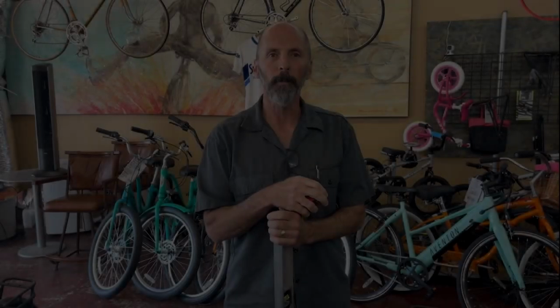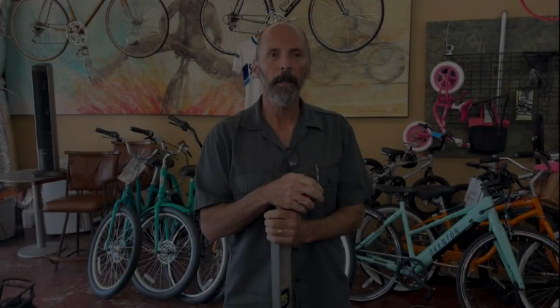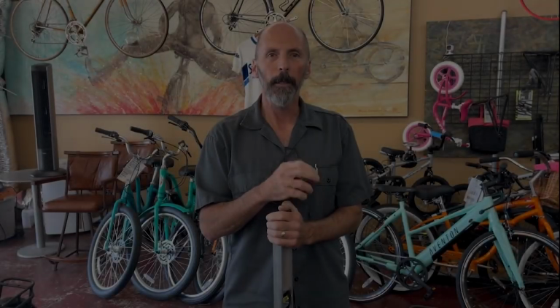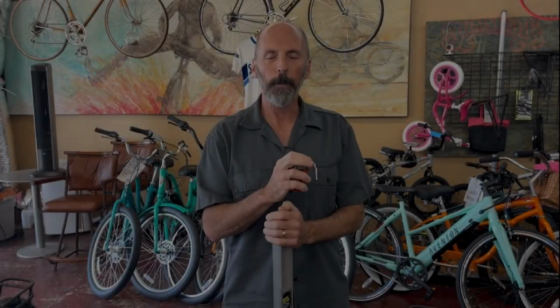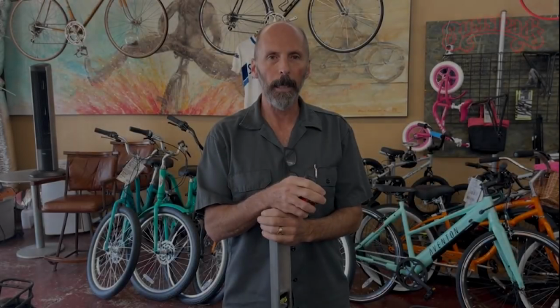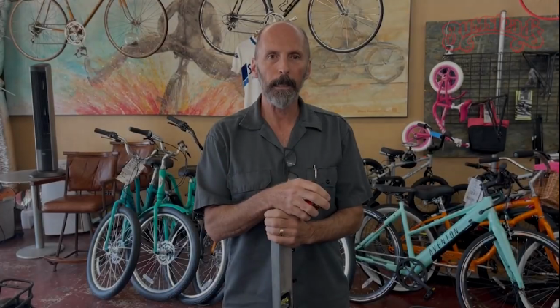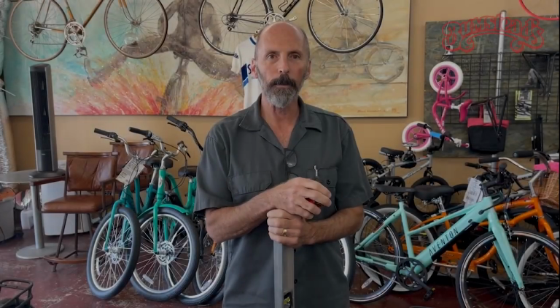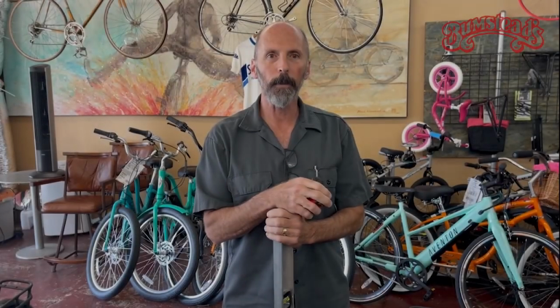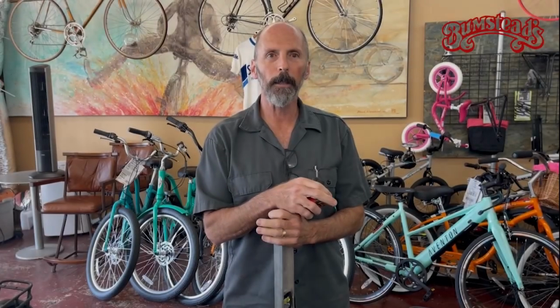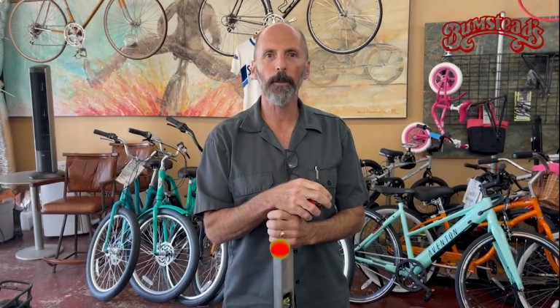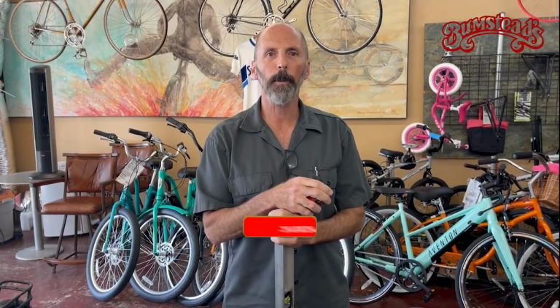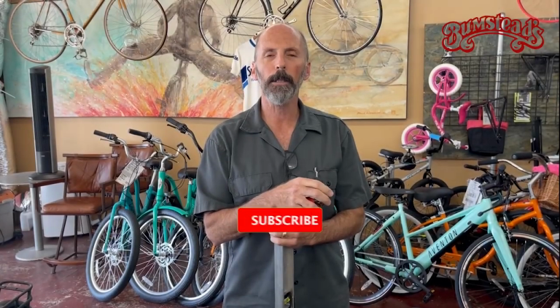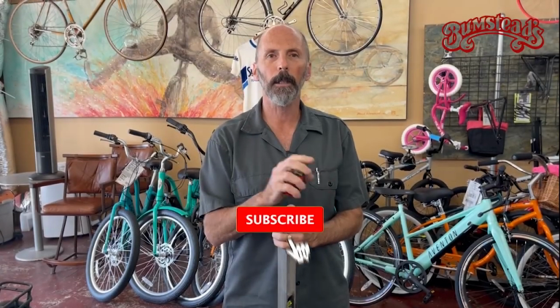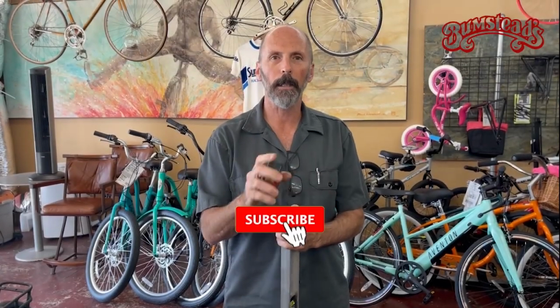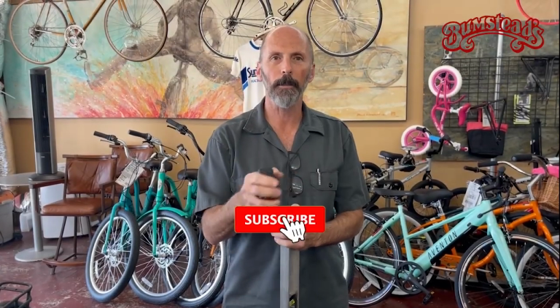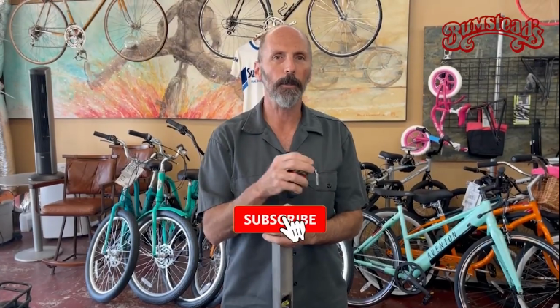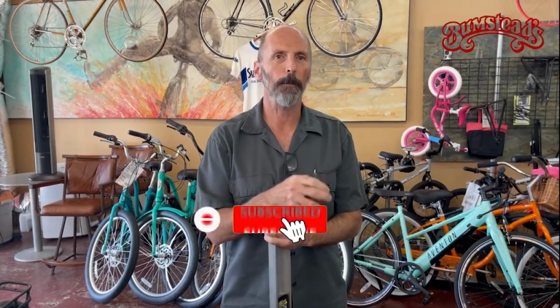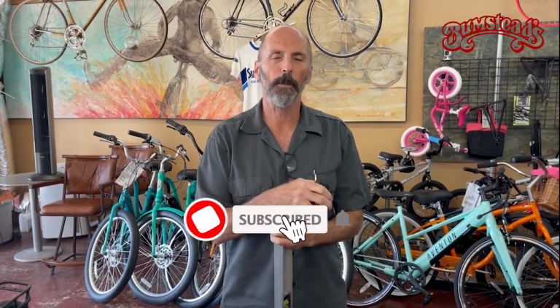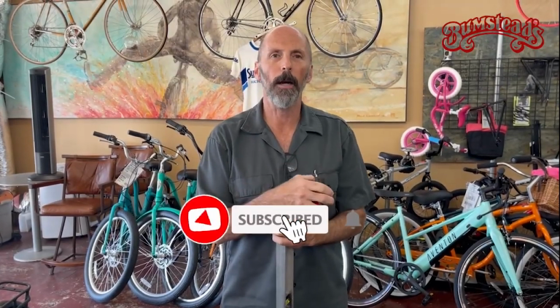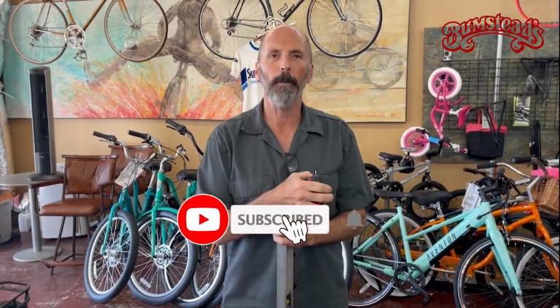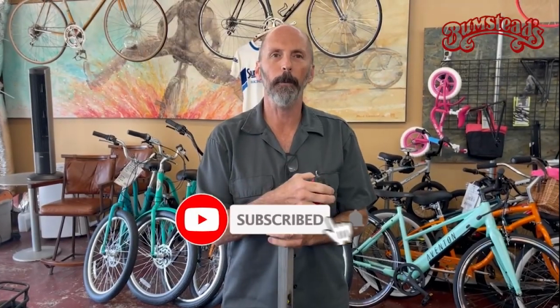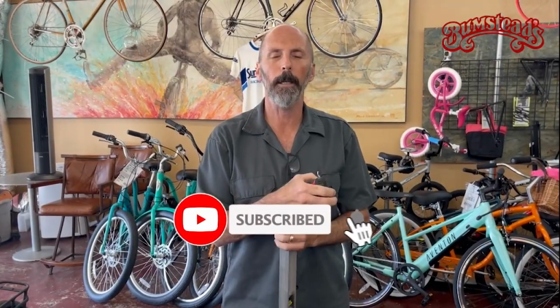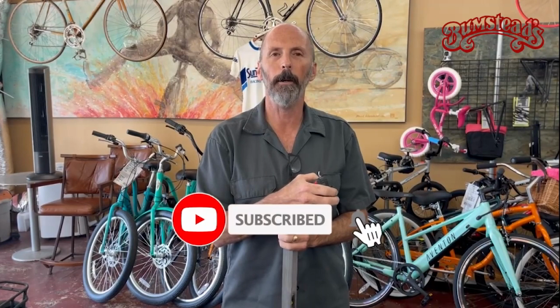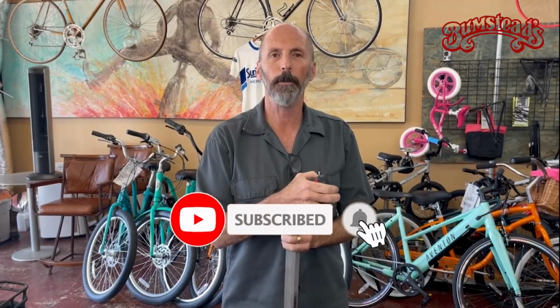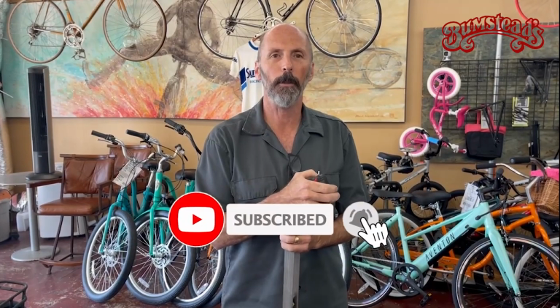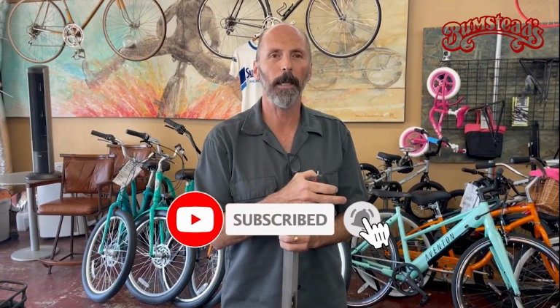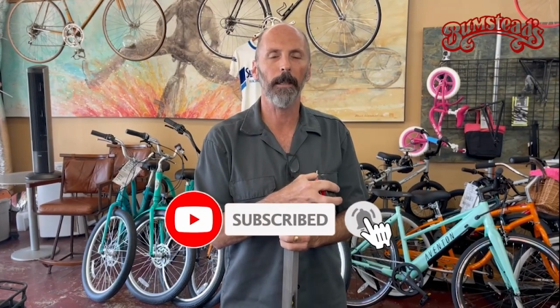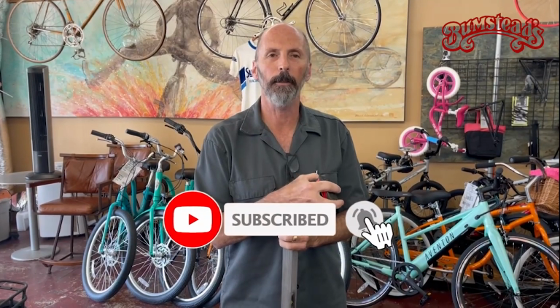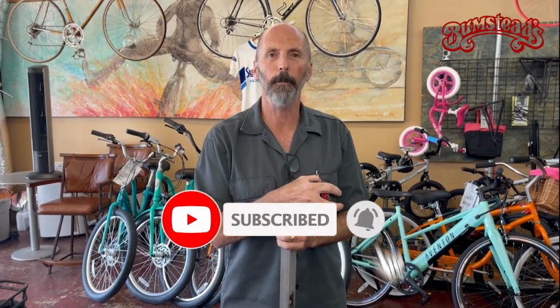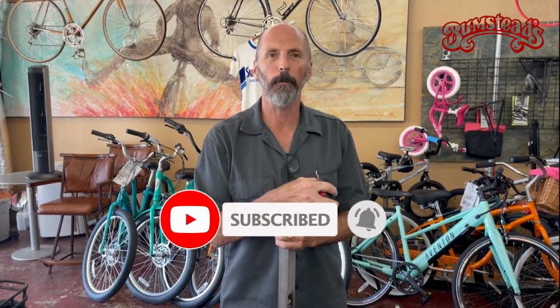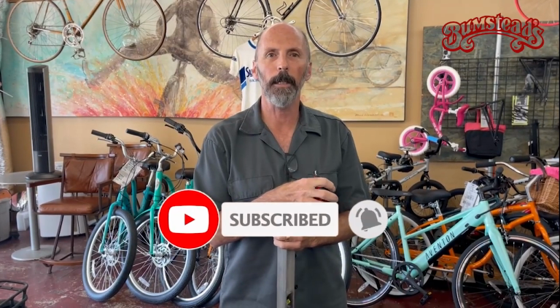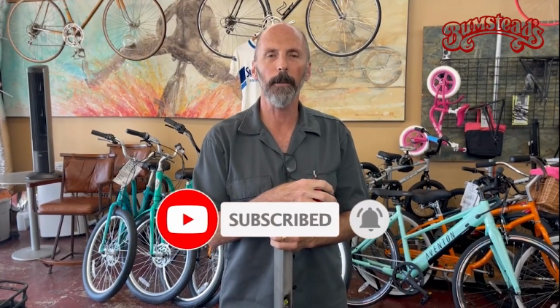If you like these videos, please click on the subscribe. It really helps so that I can do more videos.